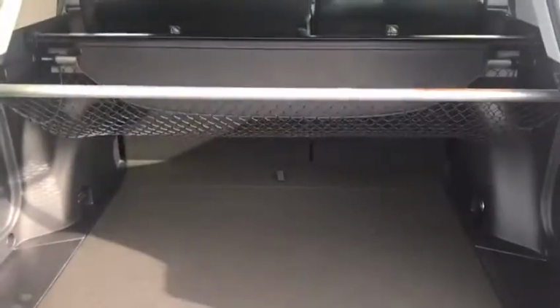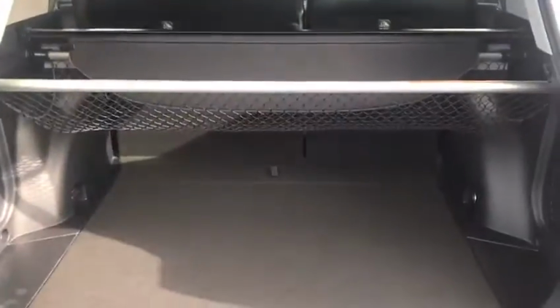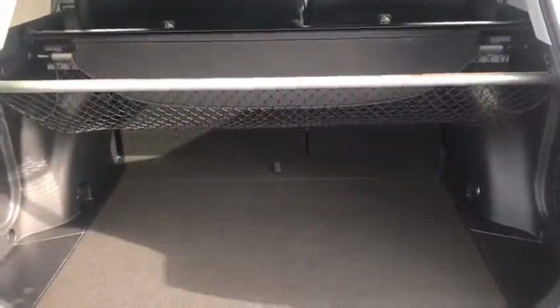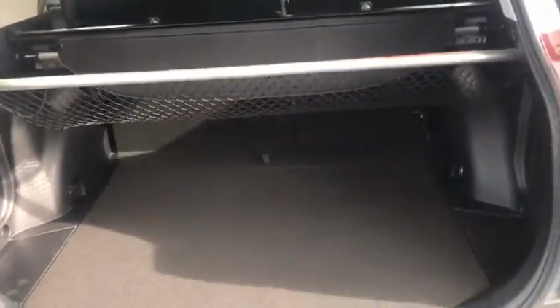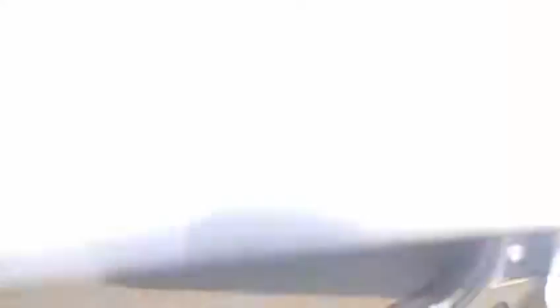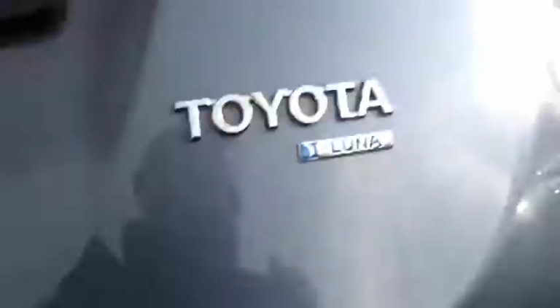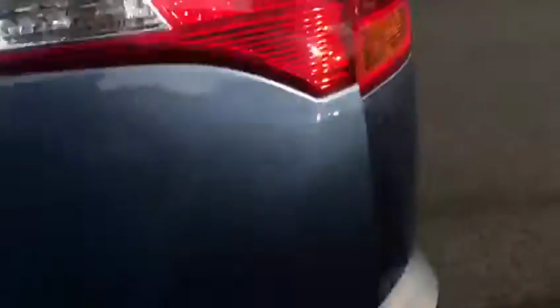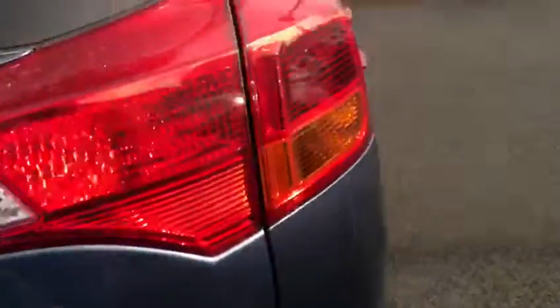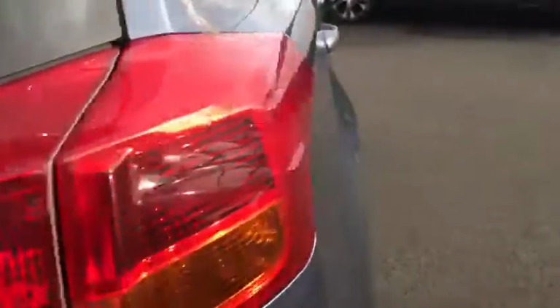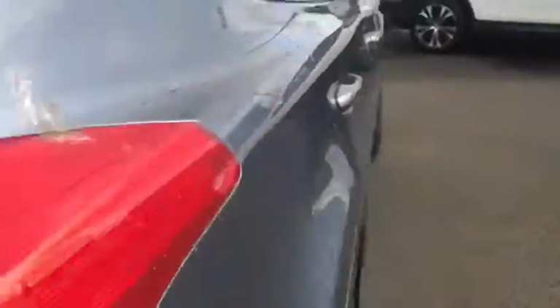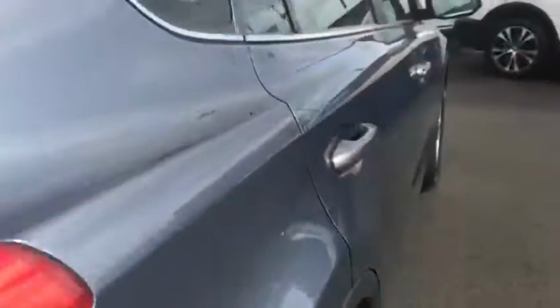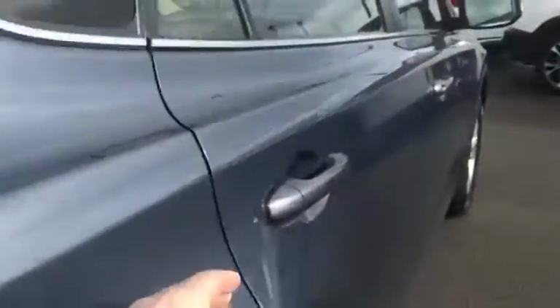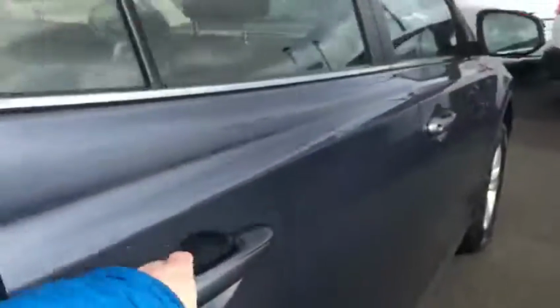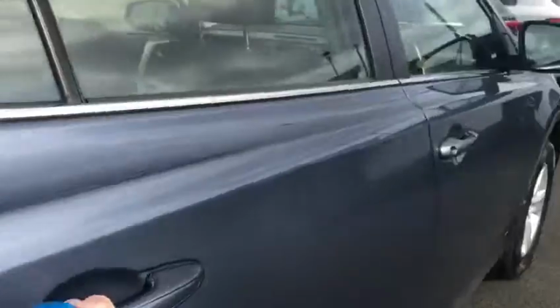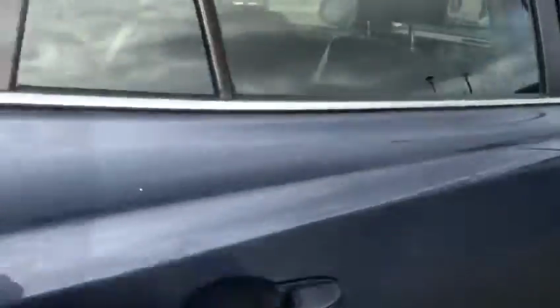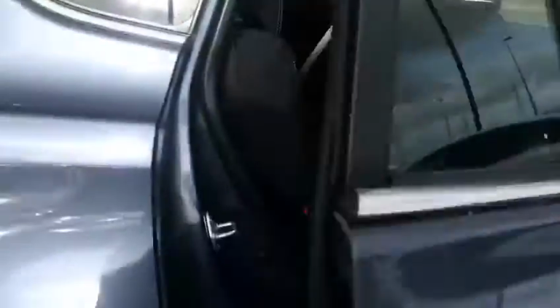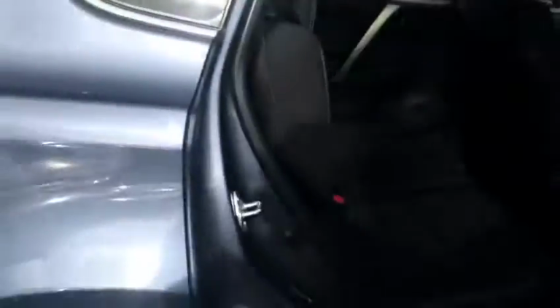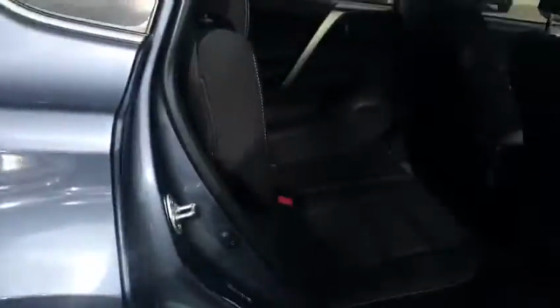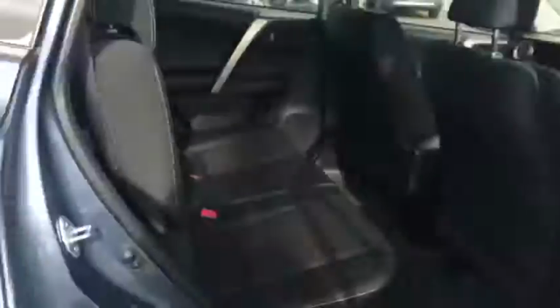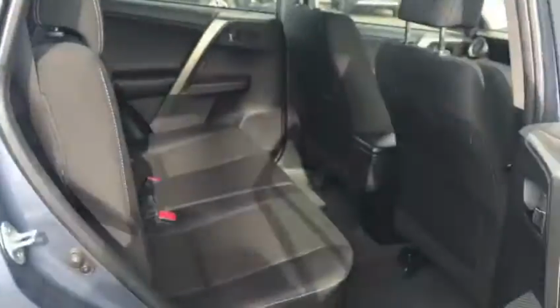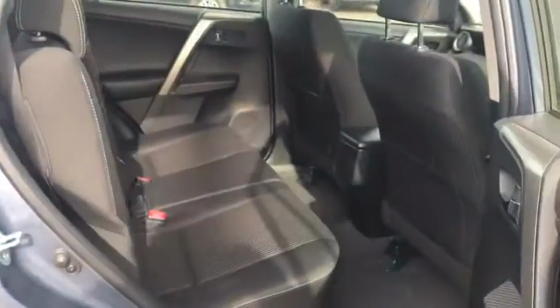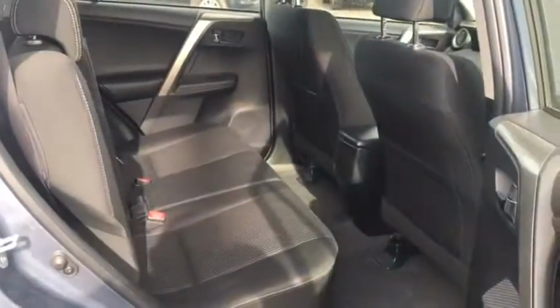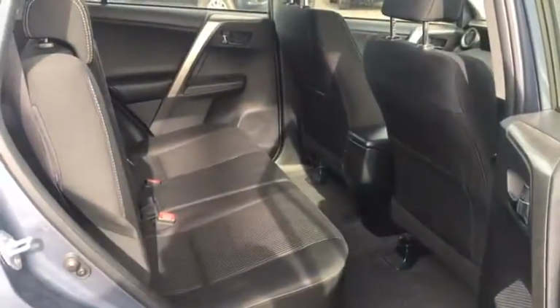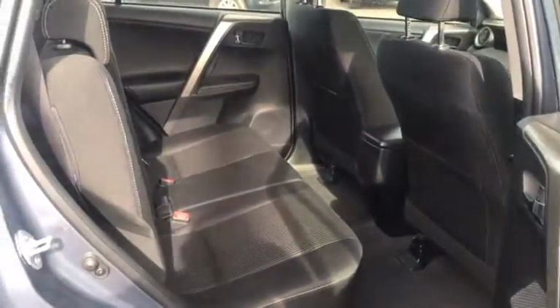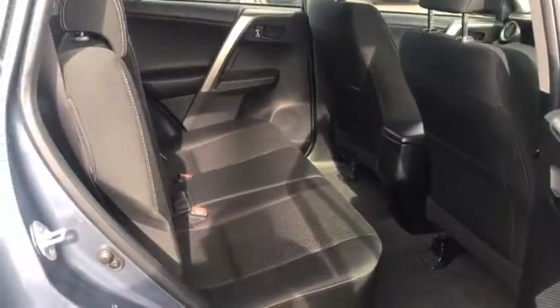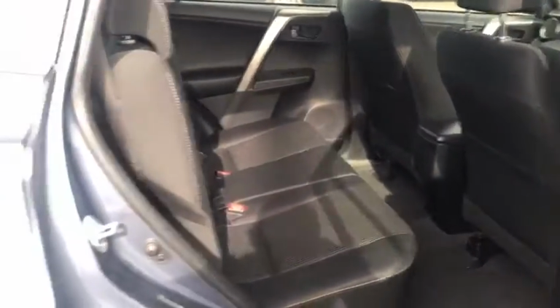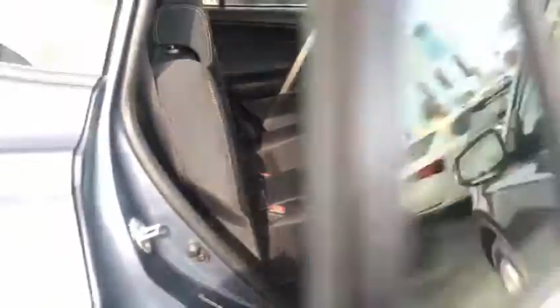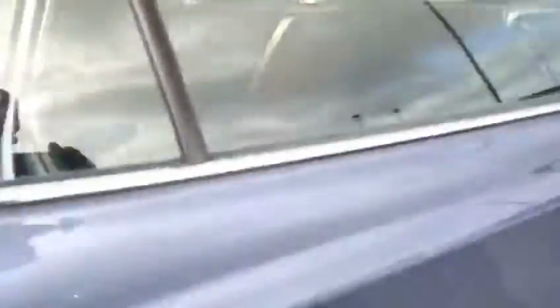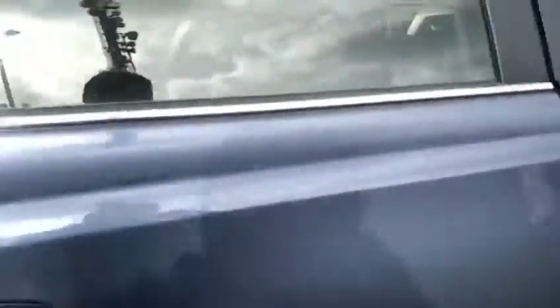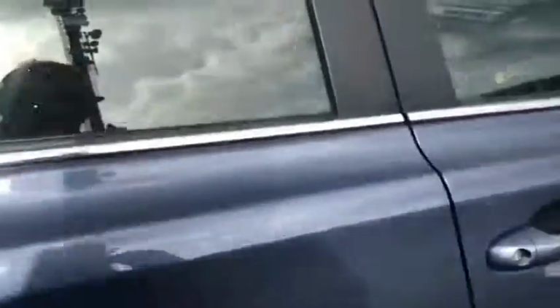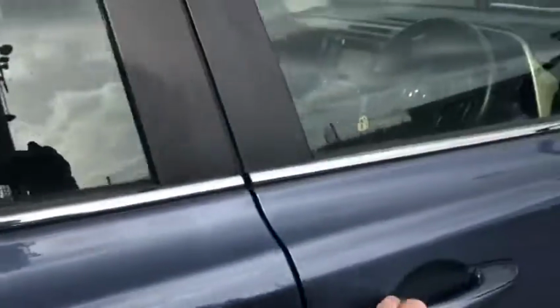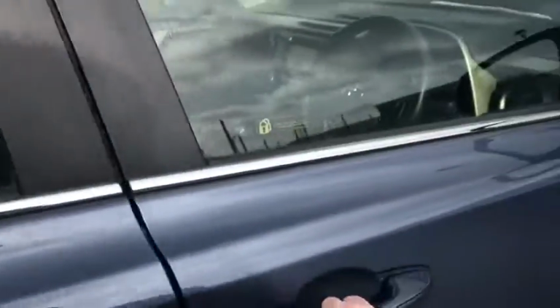Awesome boot. Loads of room in the back. The seats fold completely flat as well.